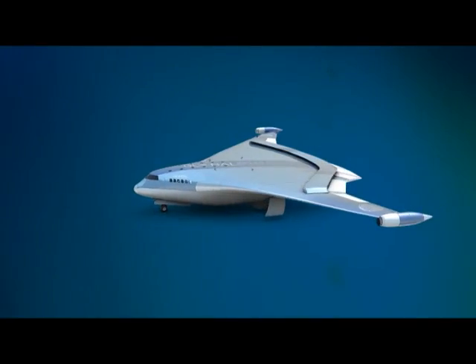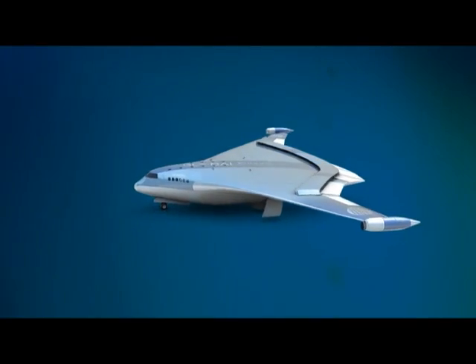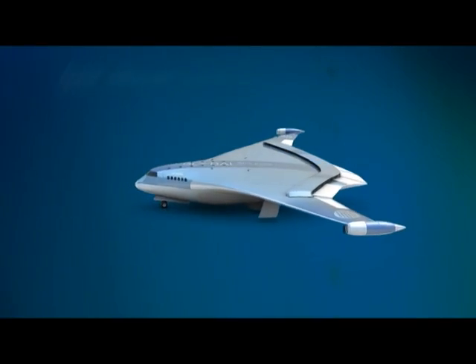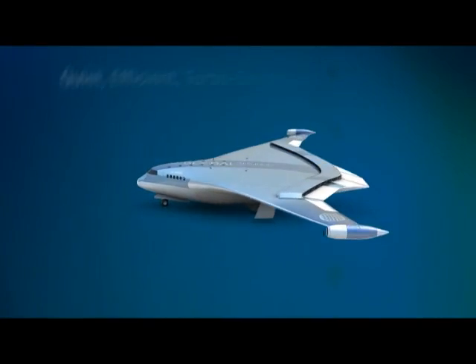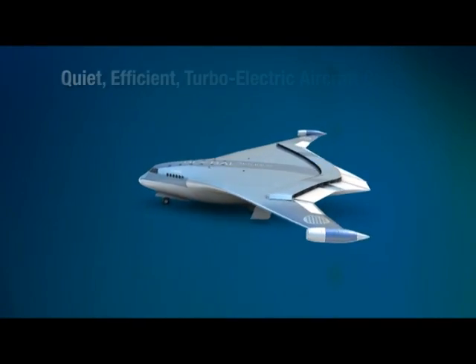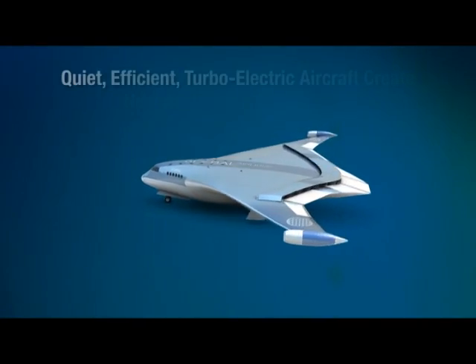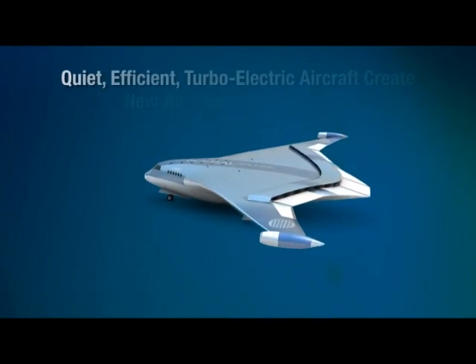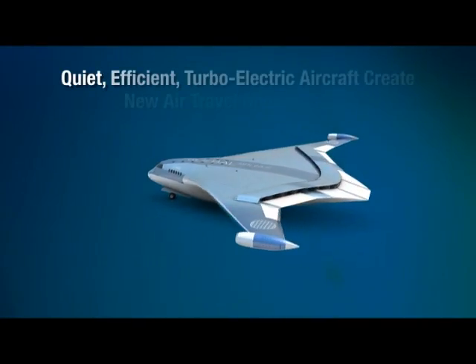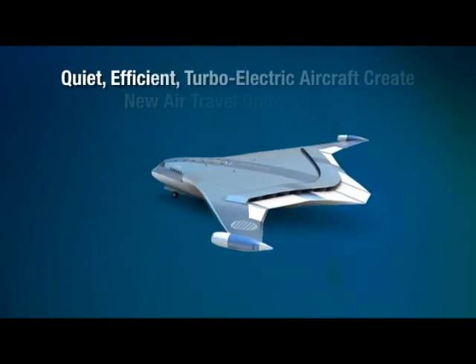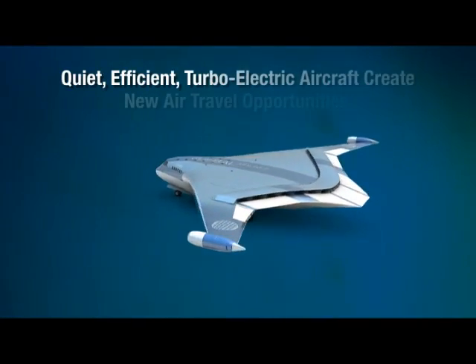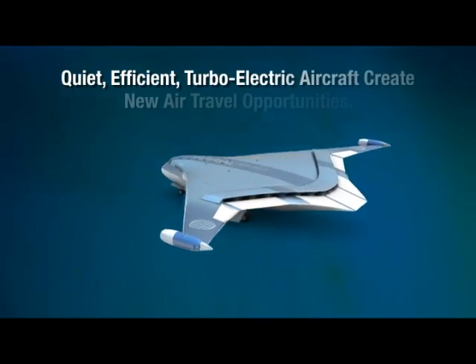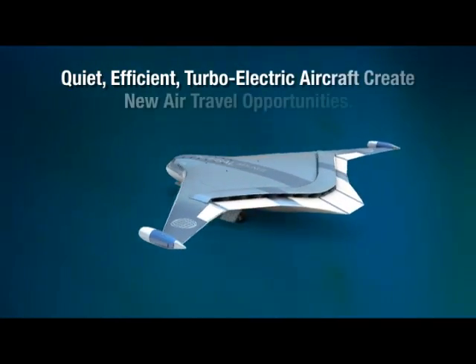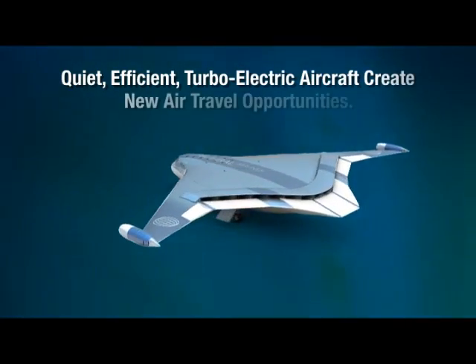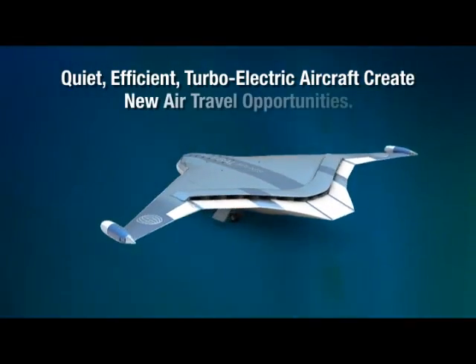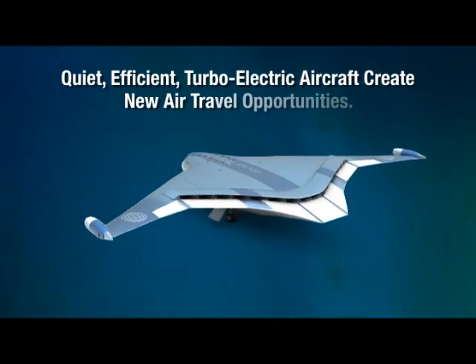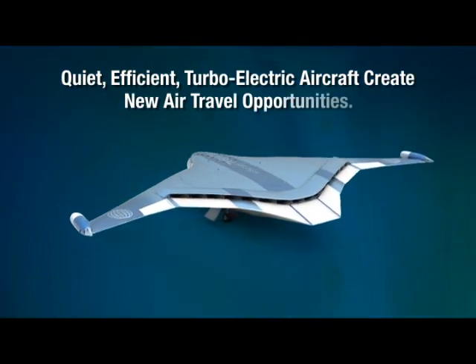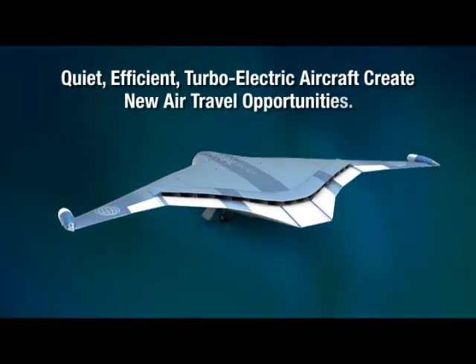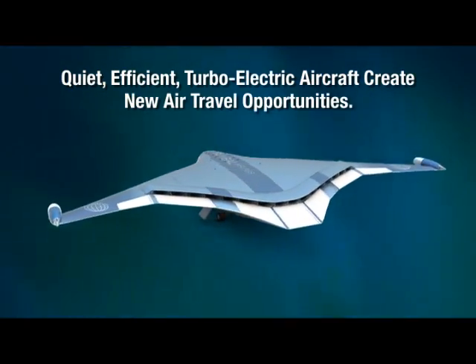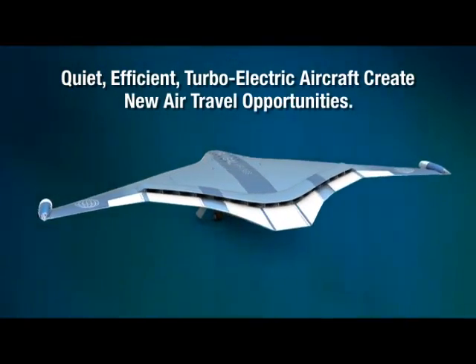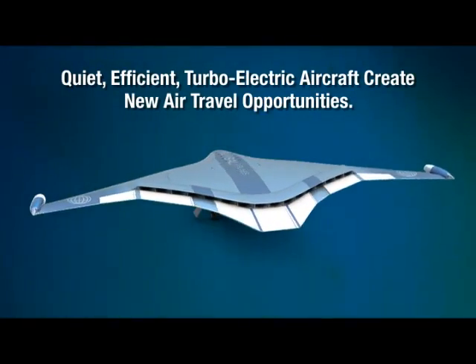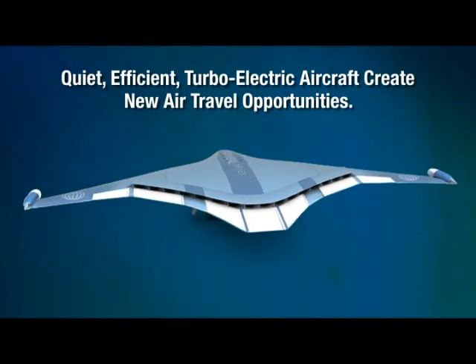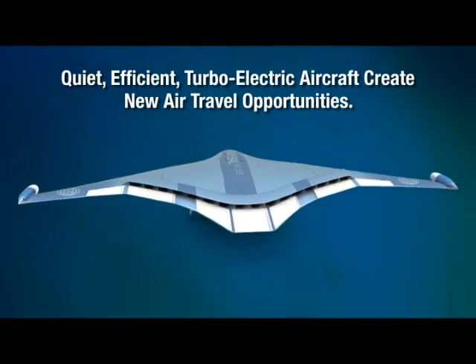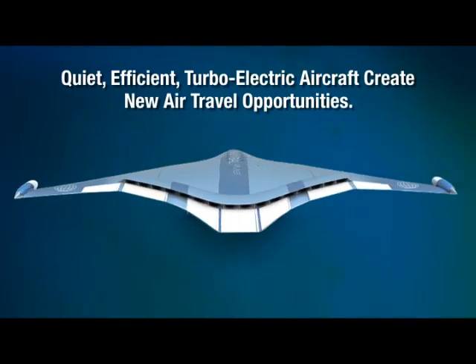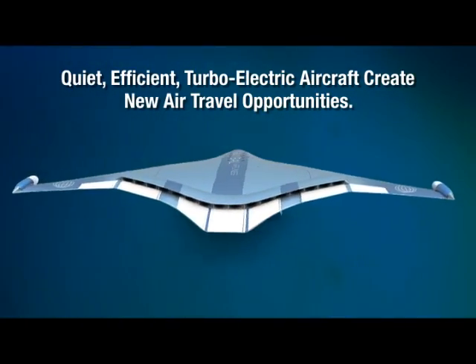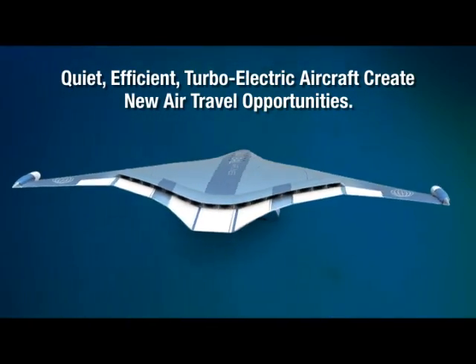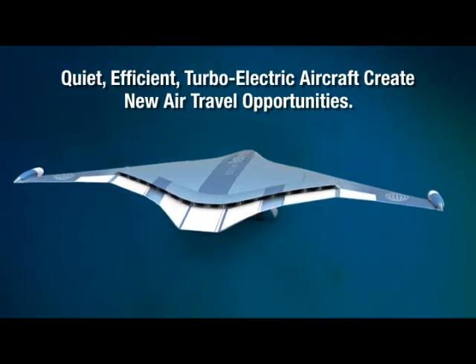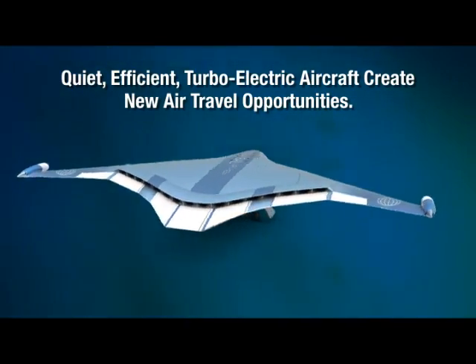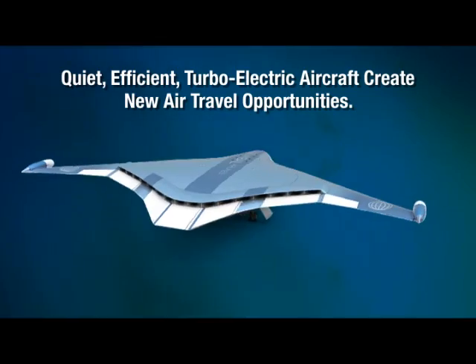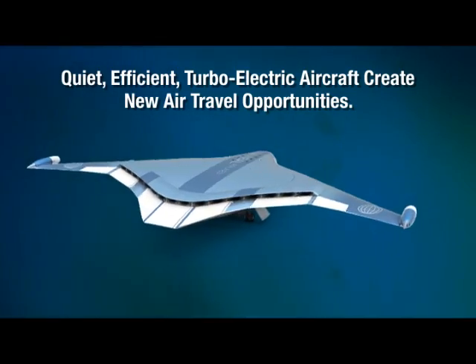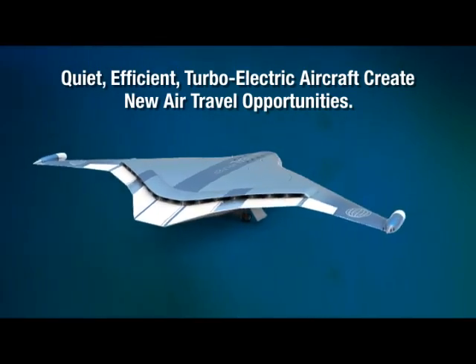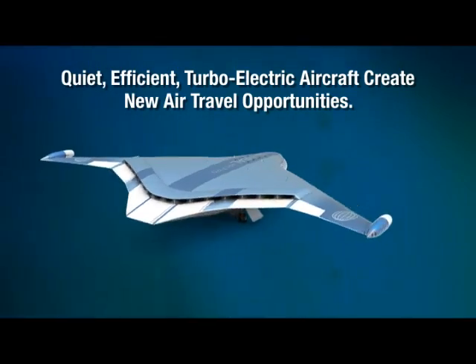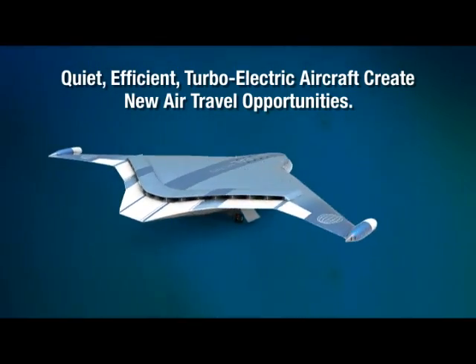Quiet, efficient, turbo-electric aircraft create new air travel opportunities.